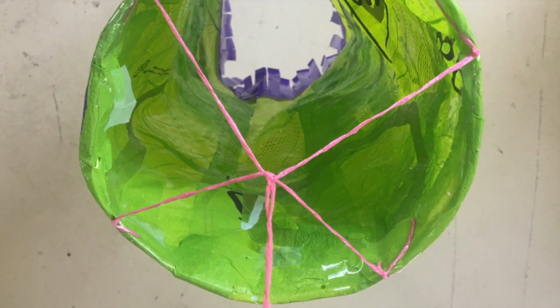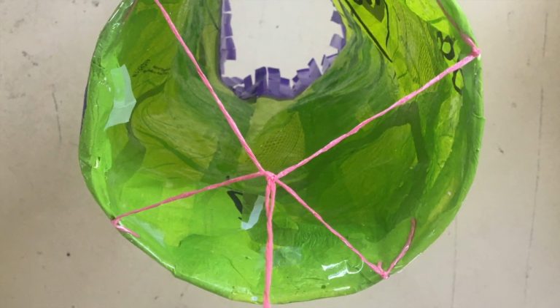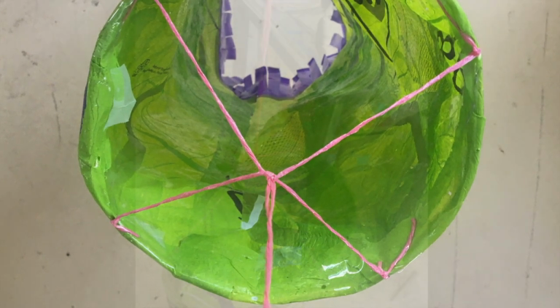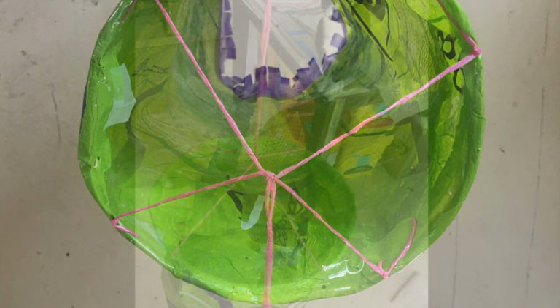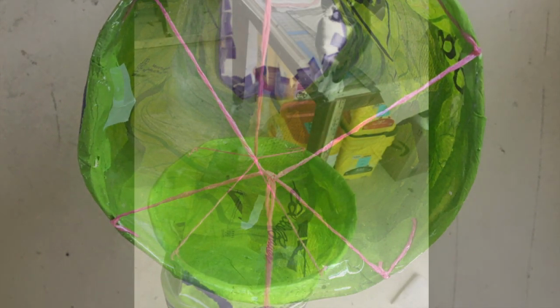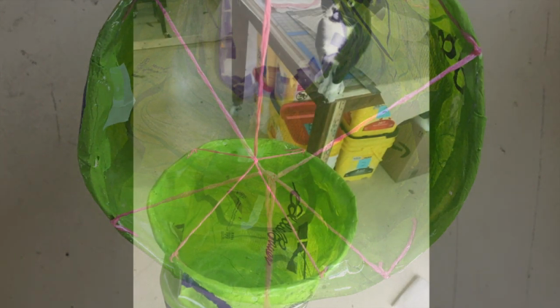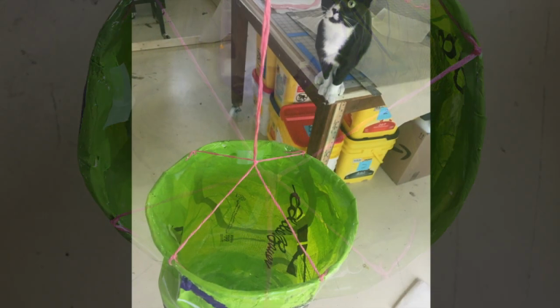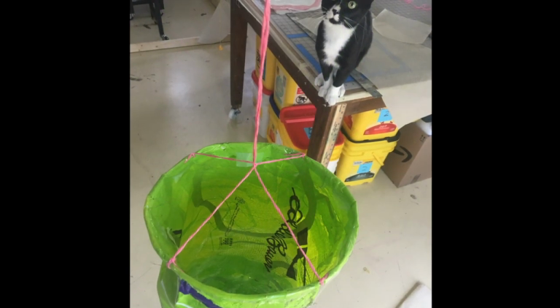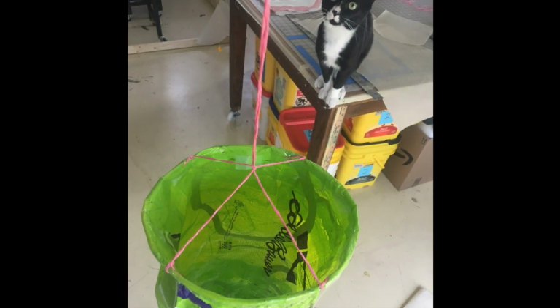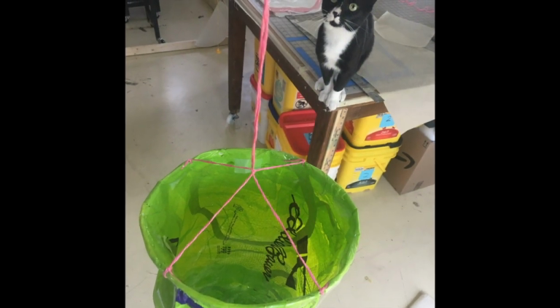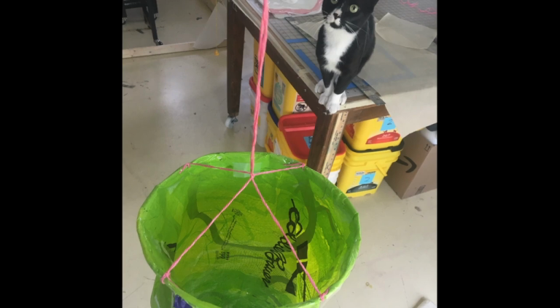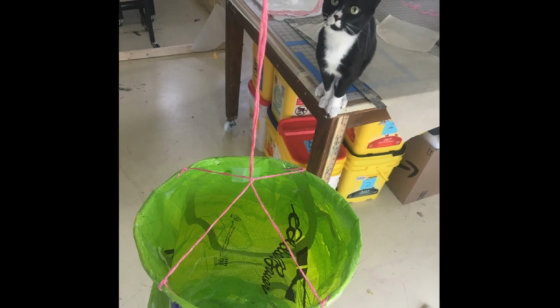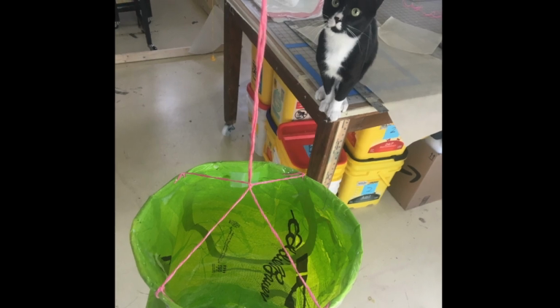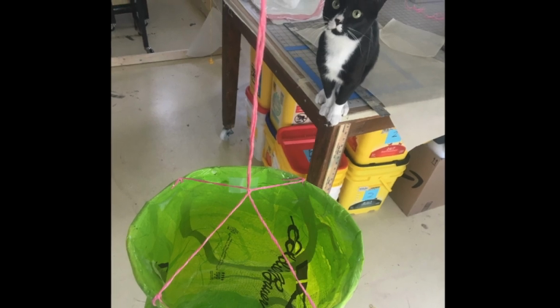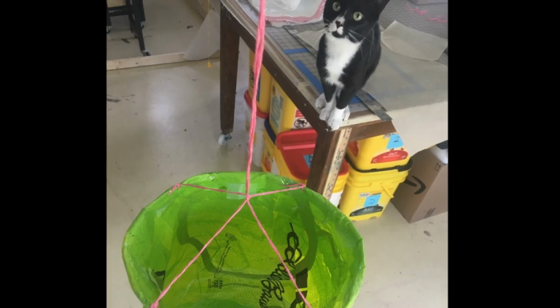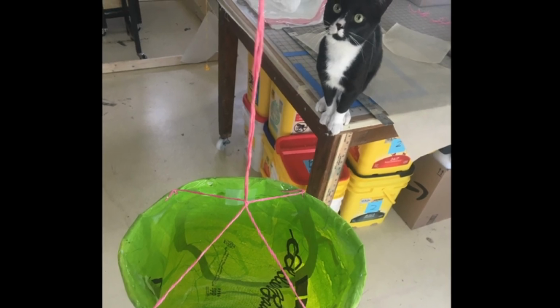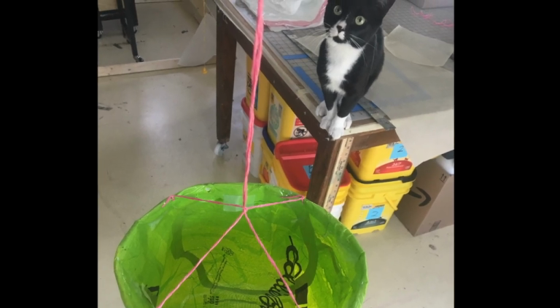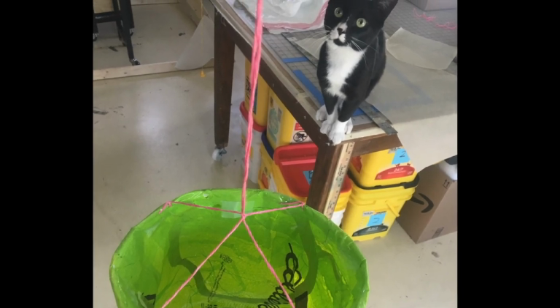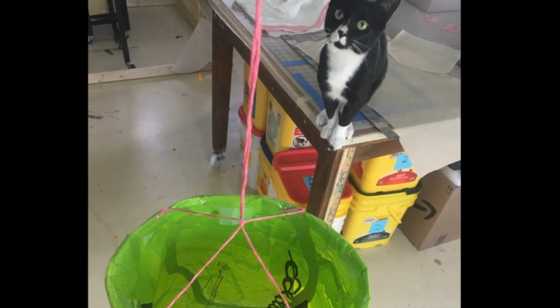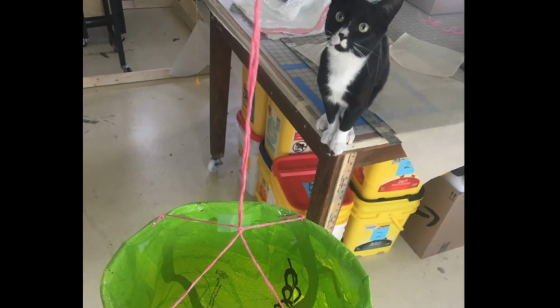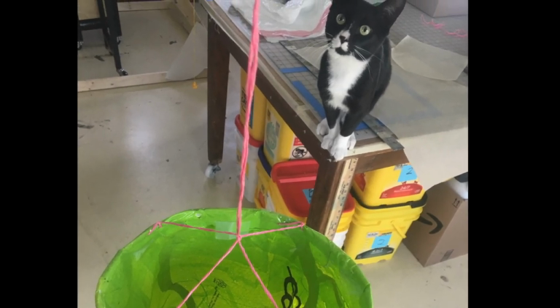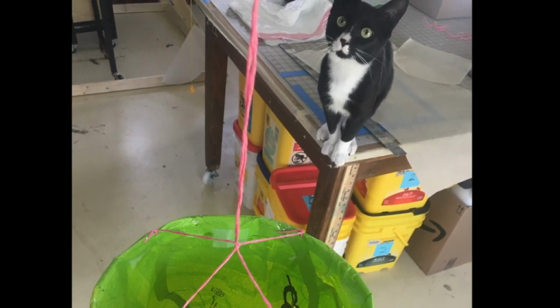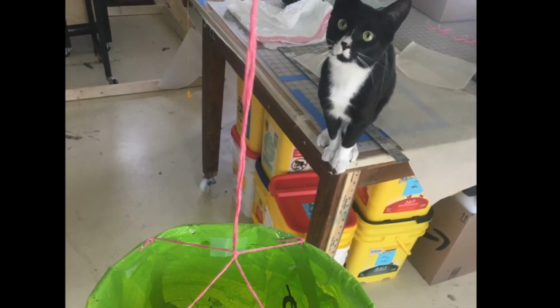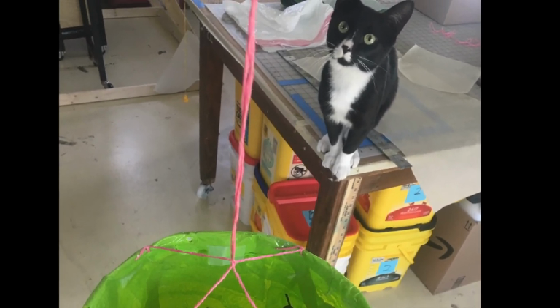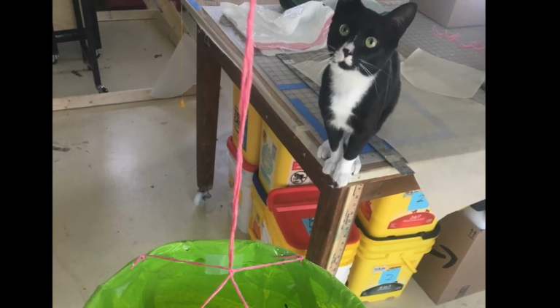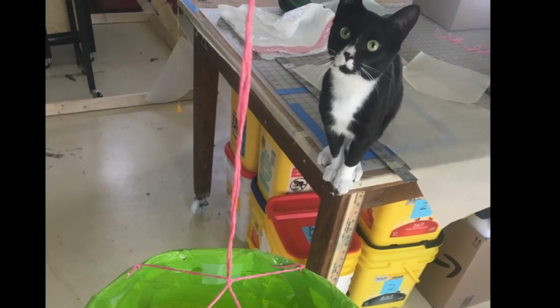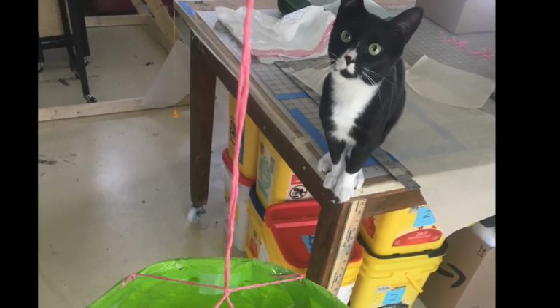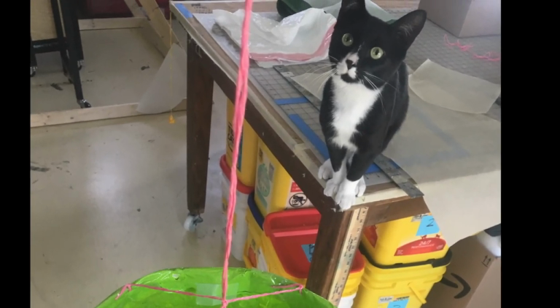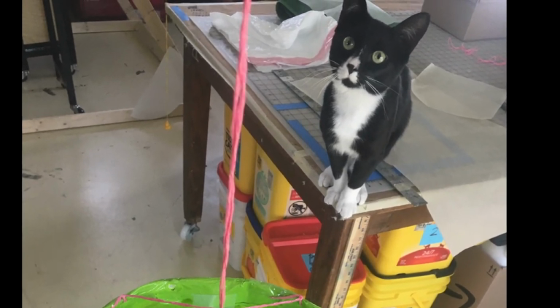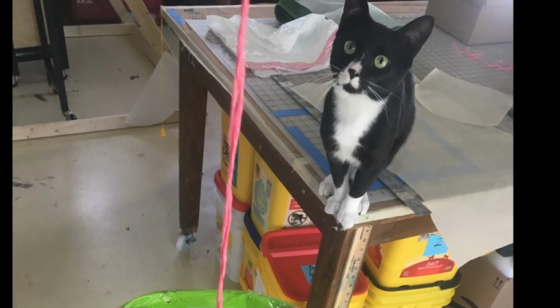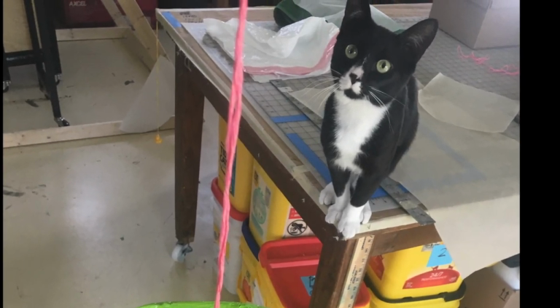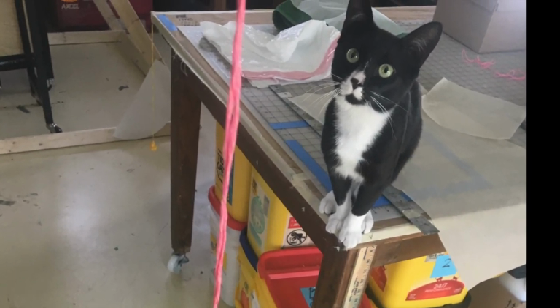It looks like my windsock gets Banksy's seal of approval. Let's go and hang it outside.